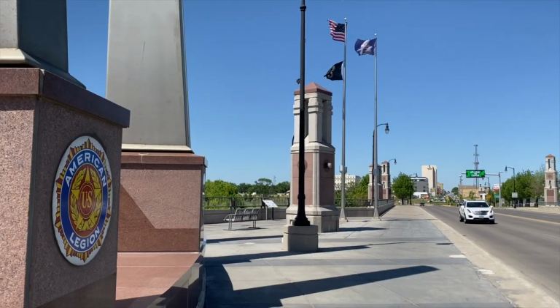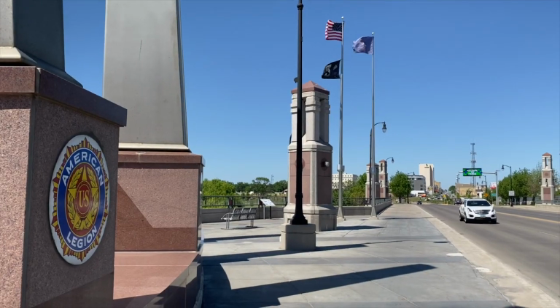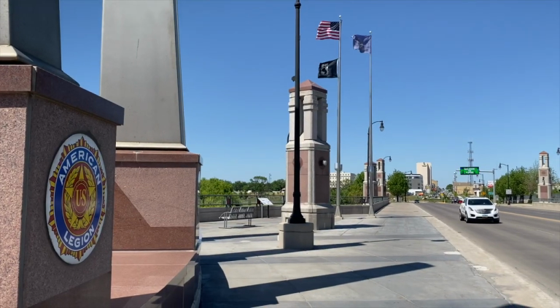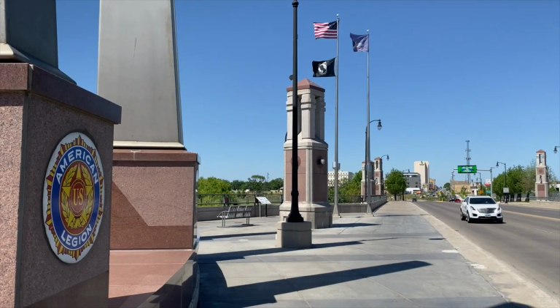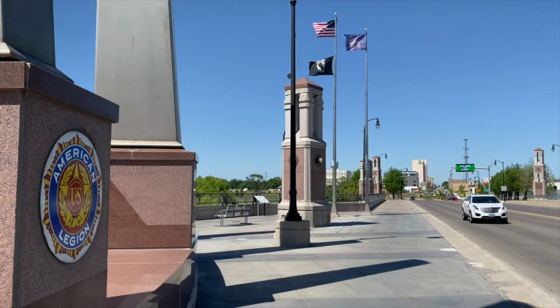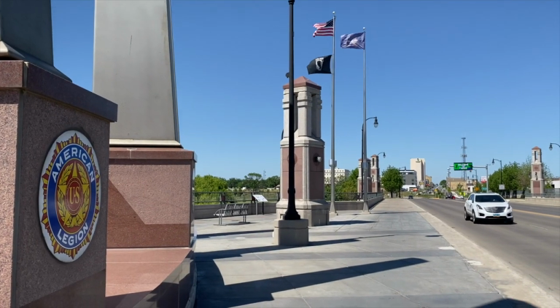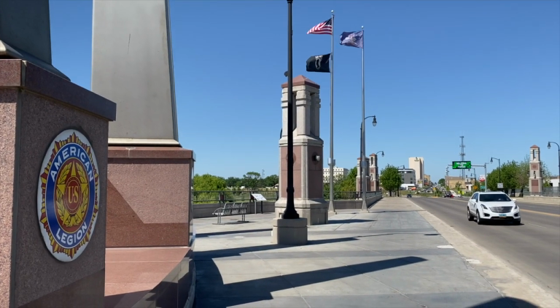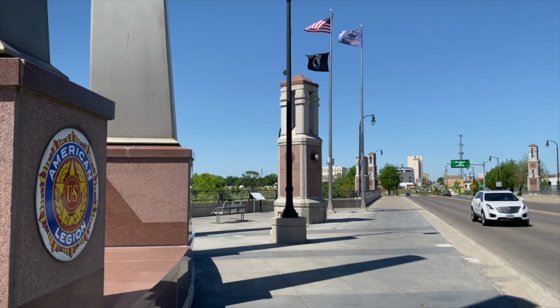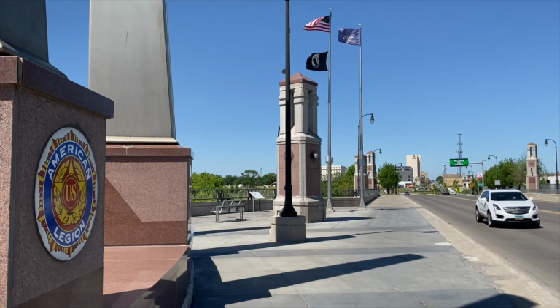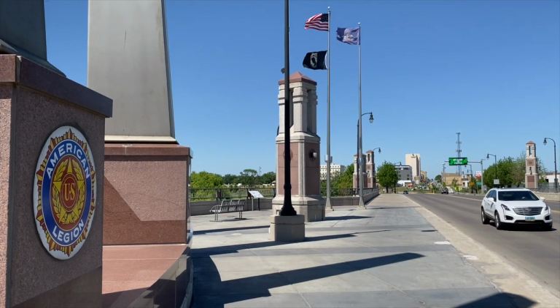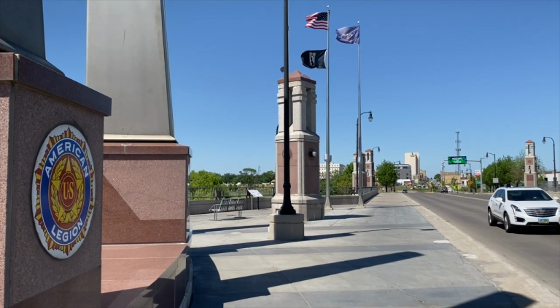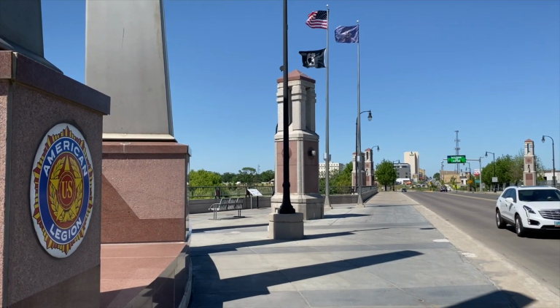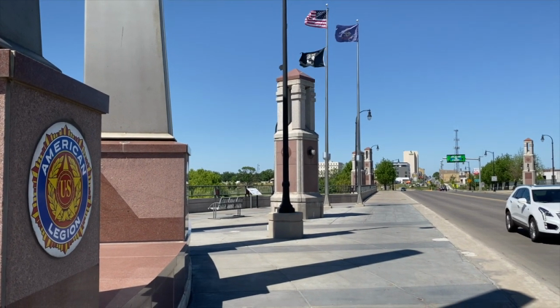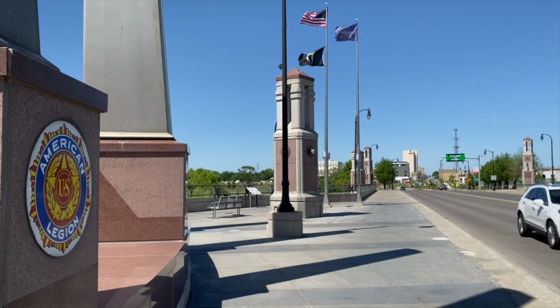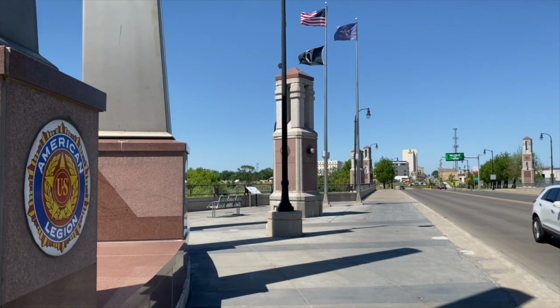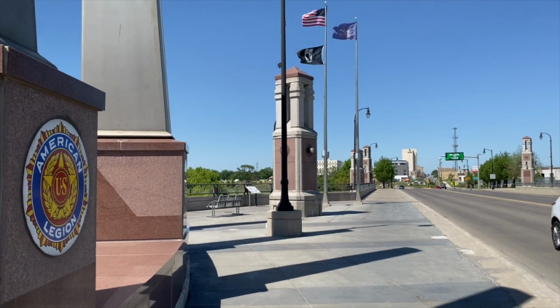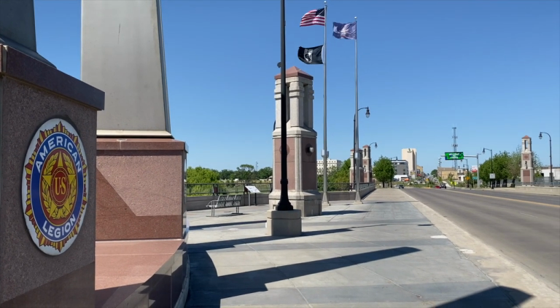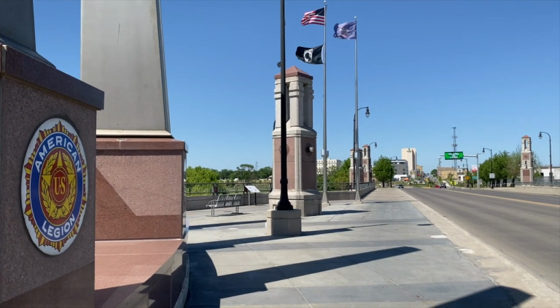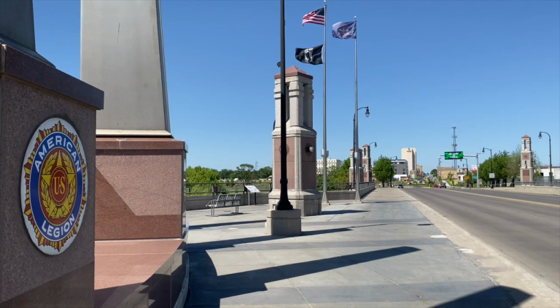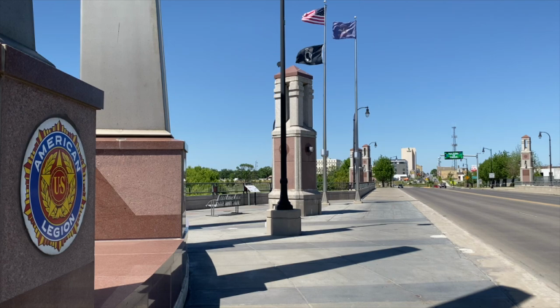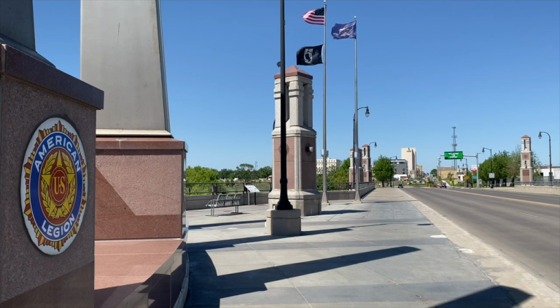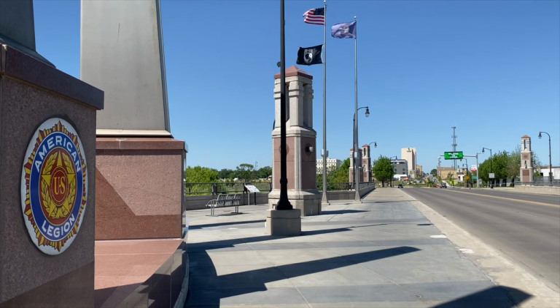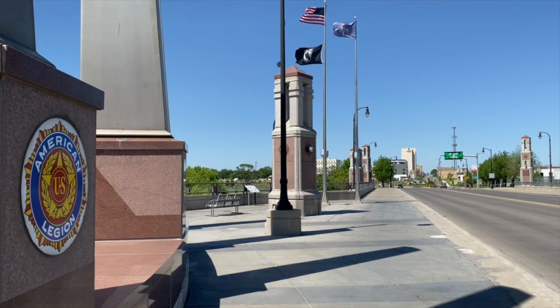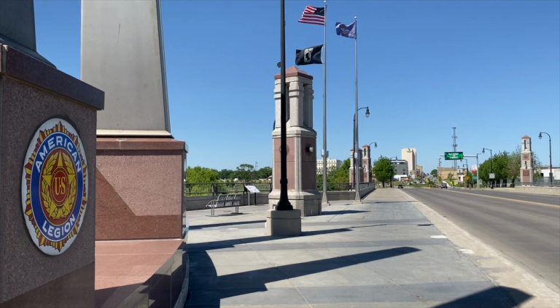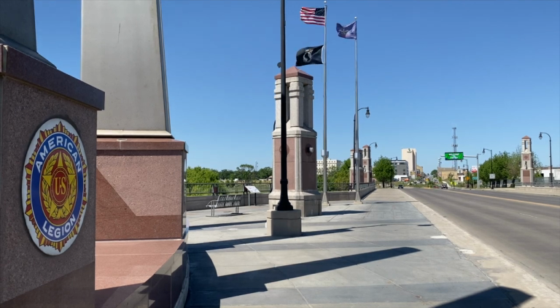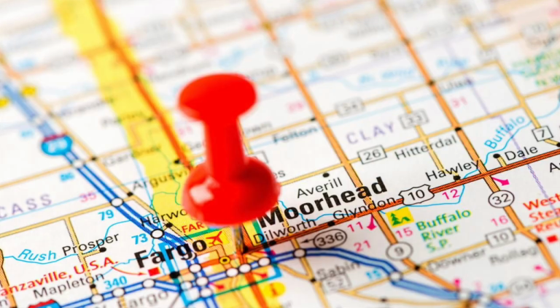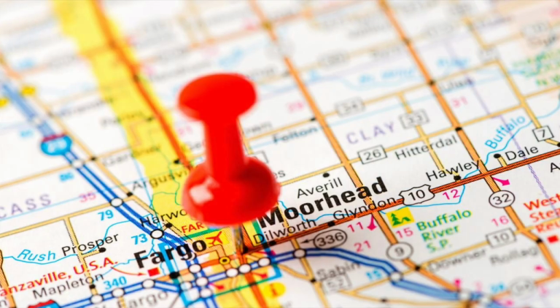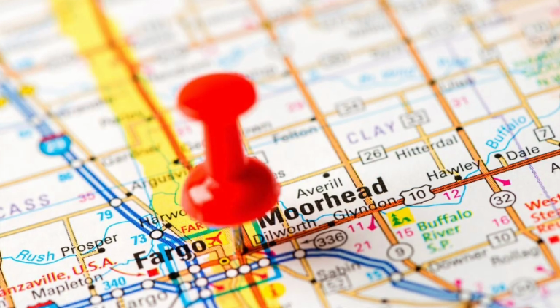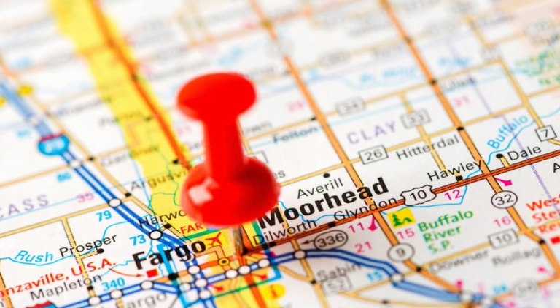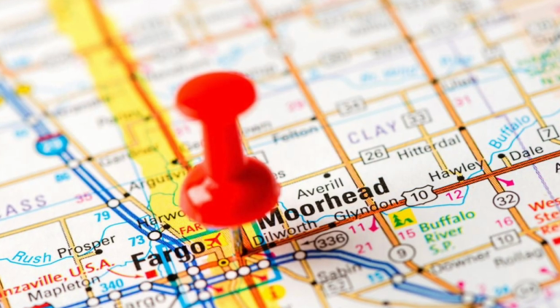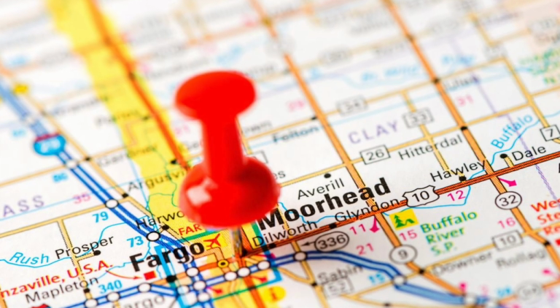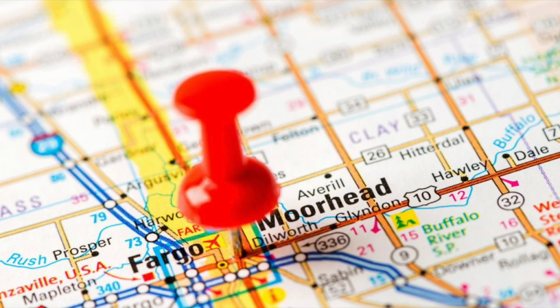A 15-minute walk takes us to Veterans Bridge between Fargo, North Dakota and Moorhead, Minnesota.